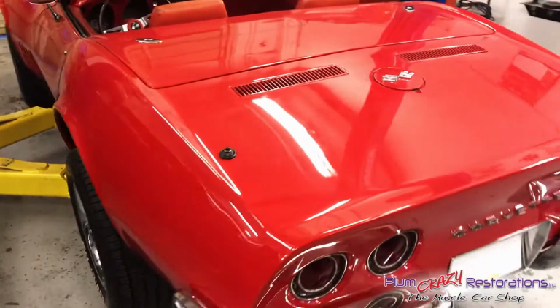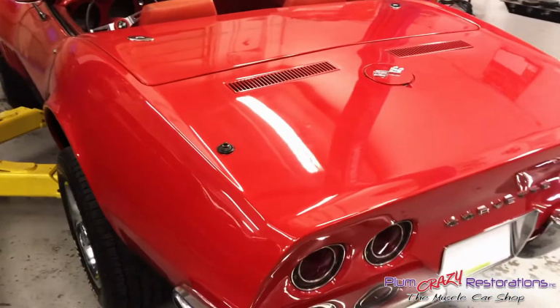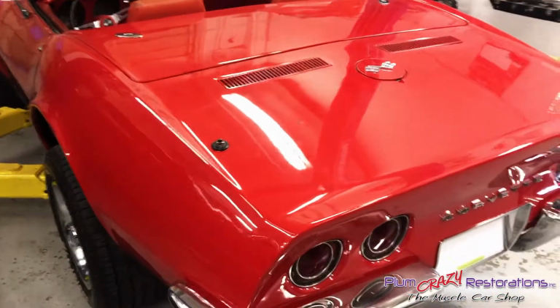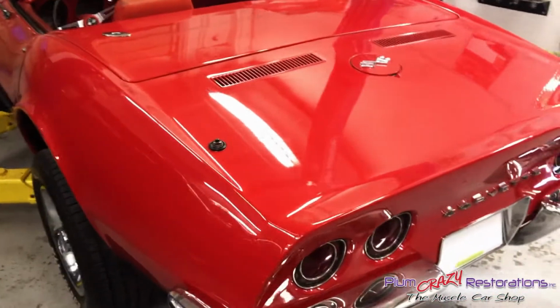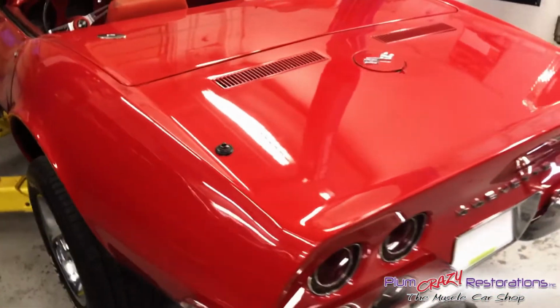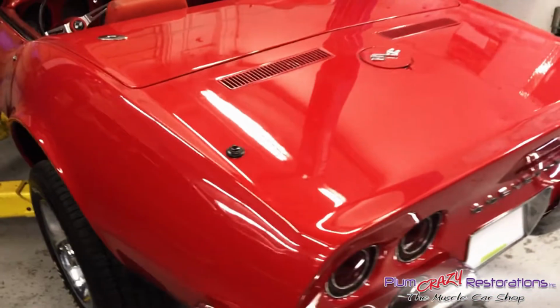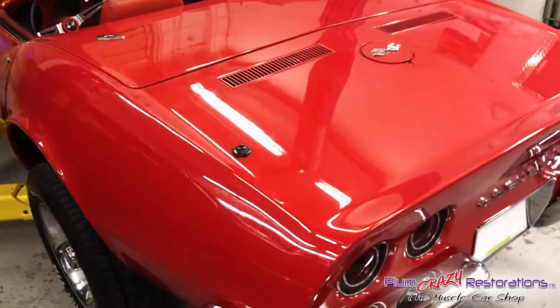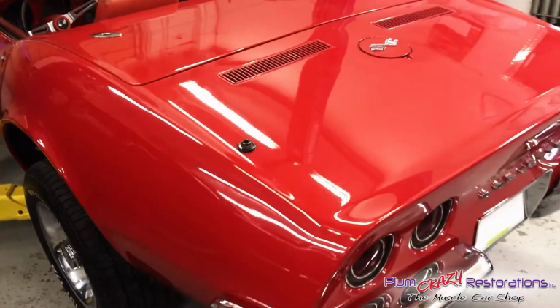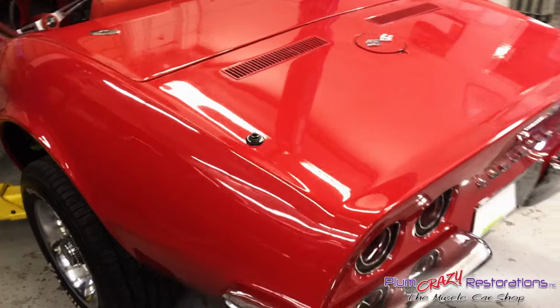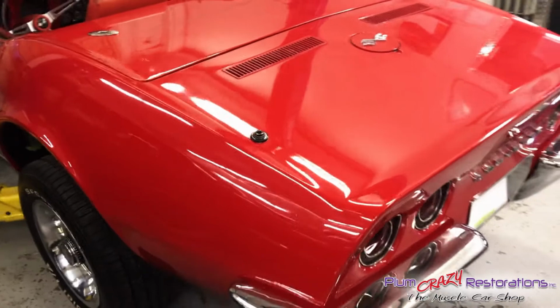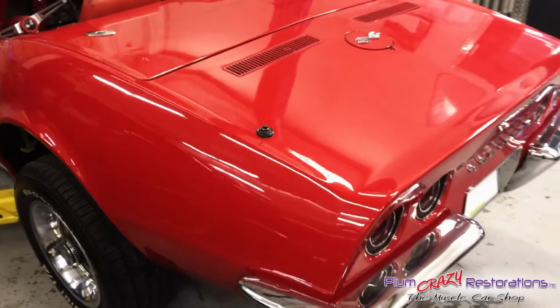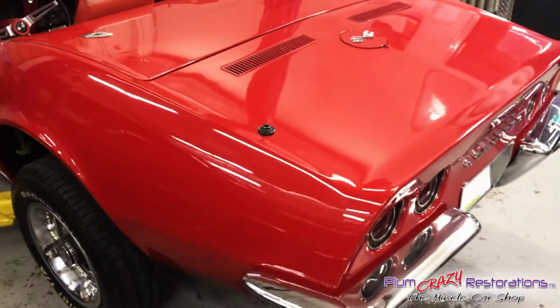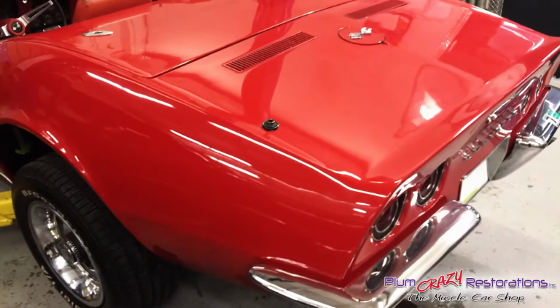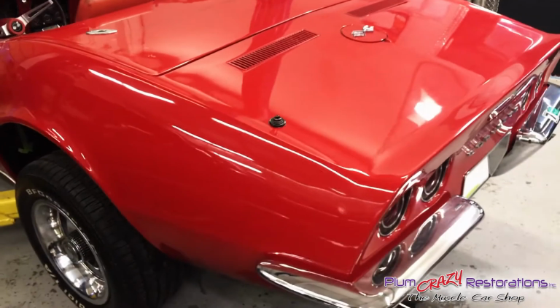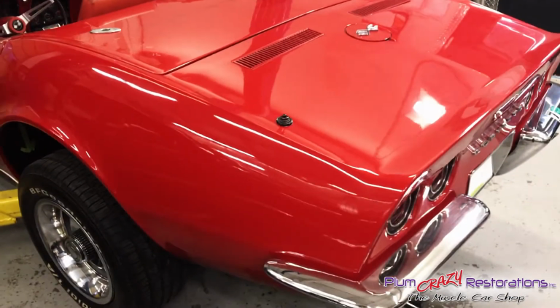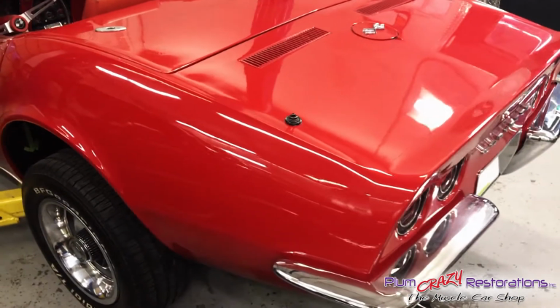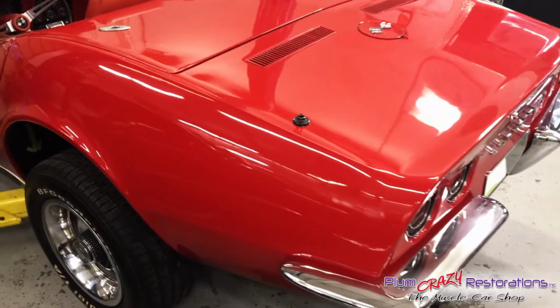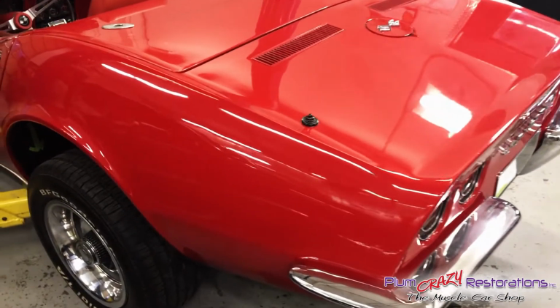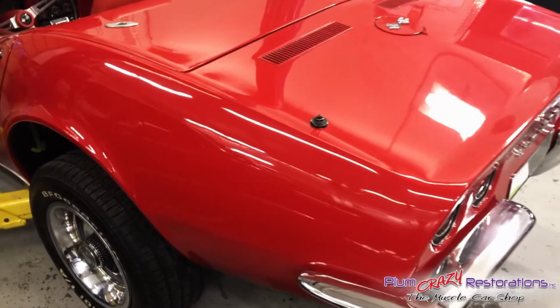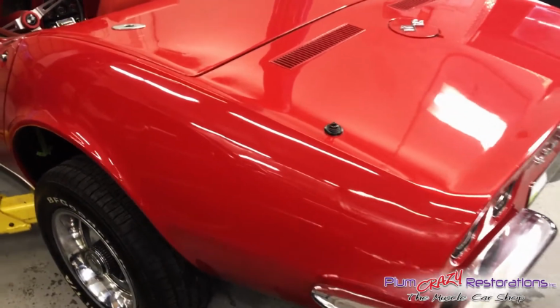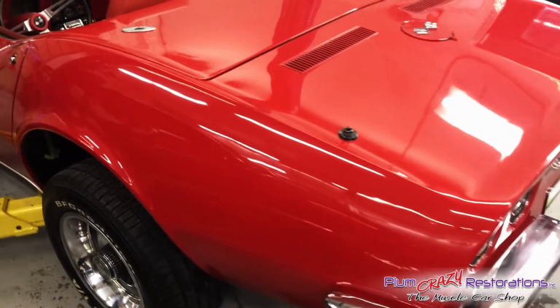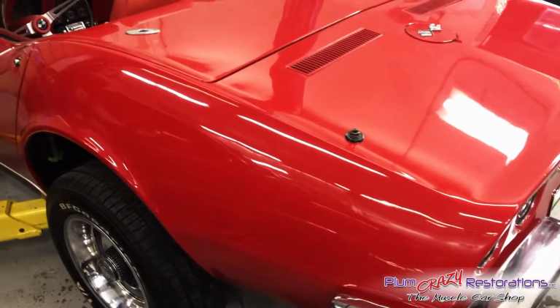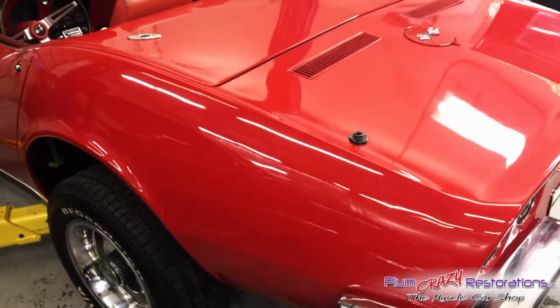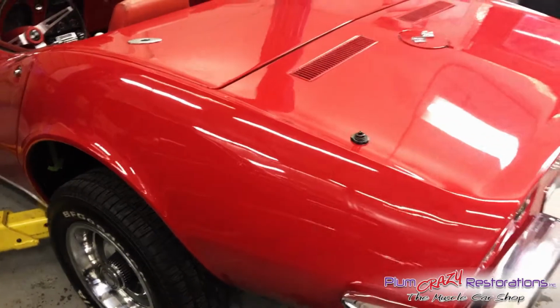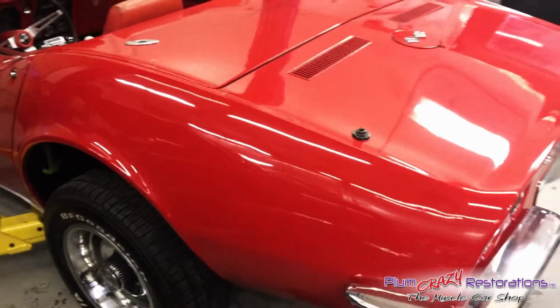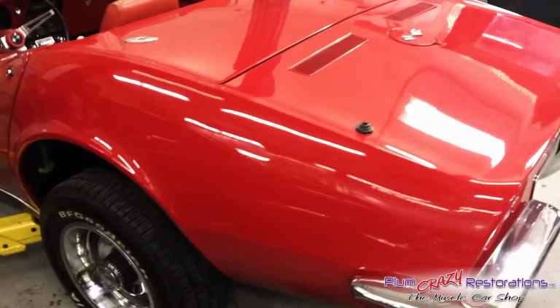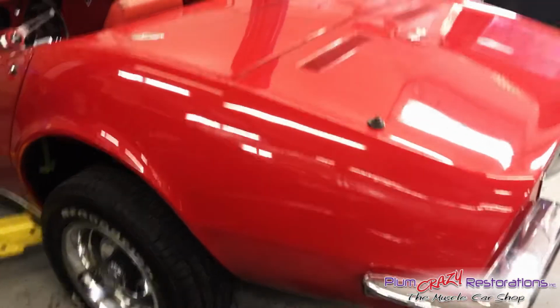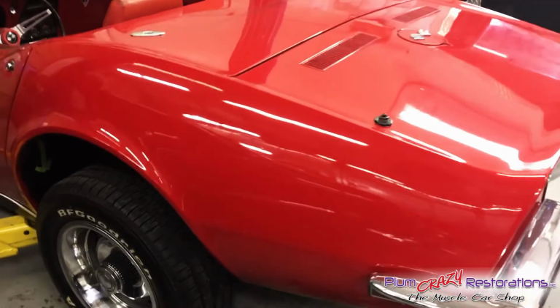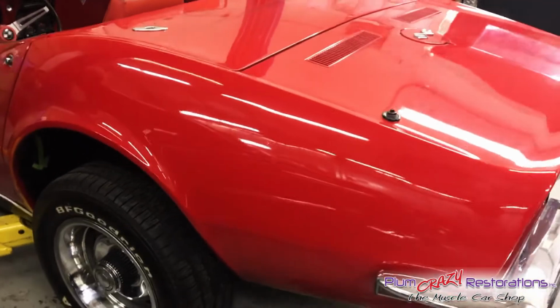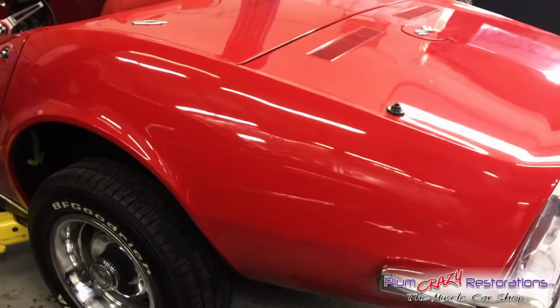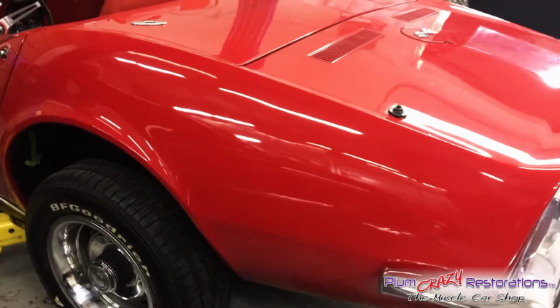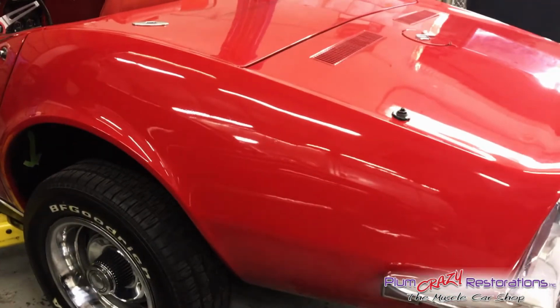This car originally had a 327 engine, but it looks like it's been swapped out for a 350 at some point in its life.